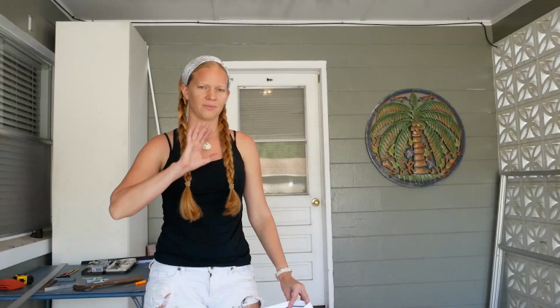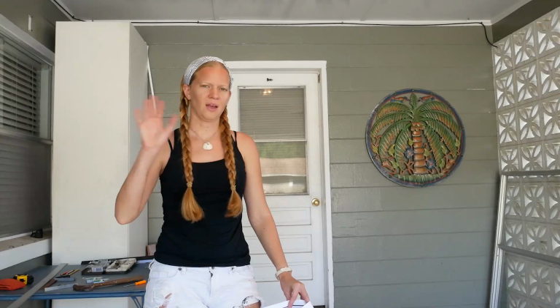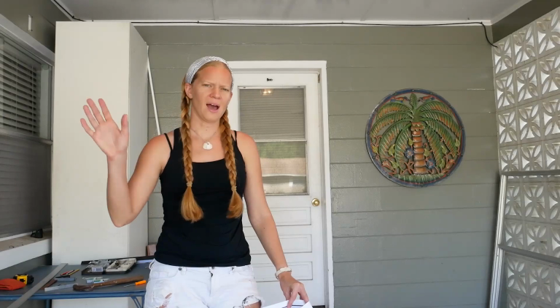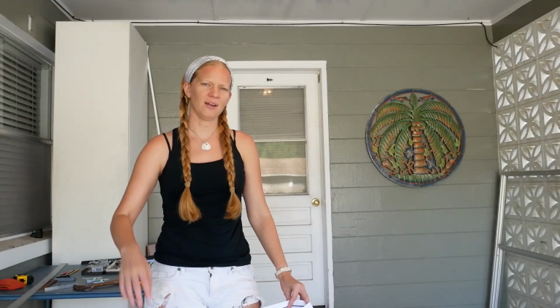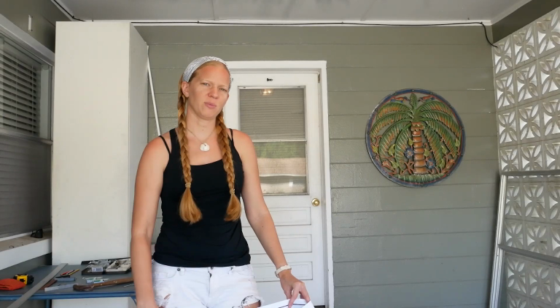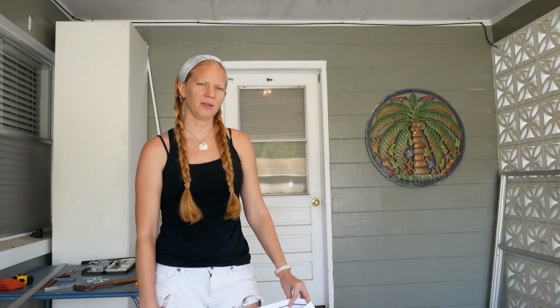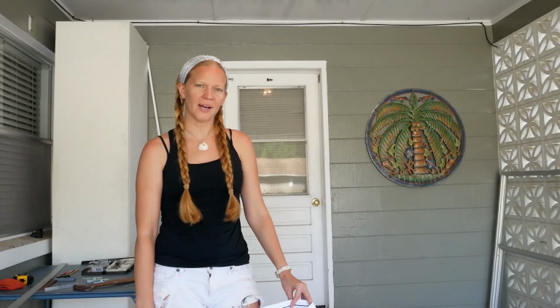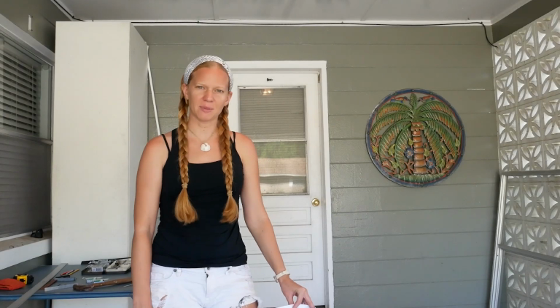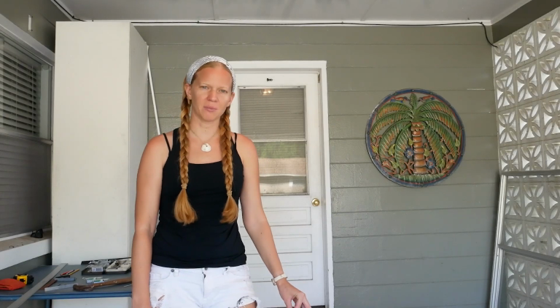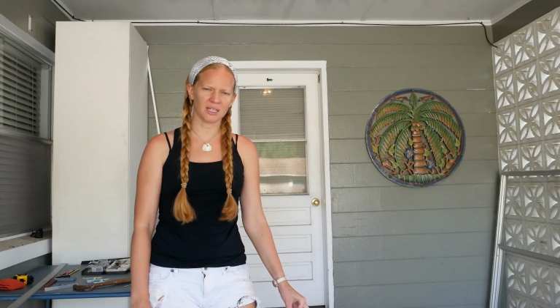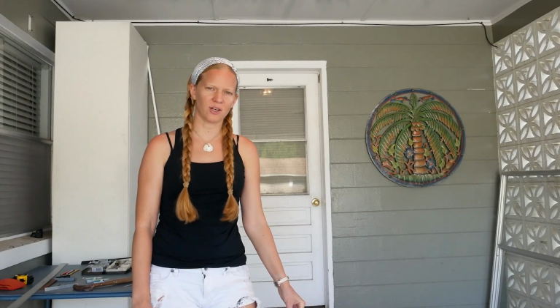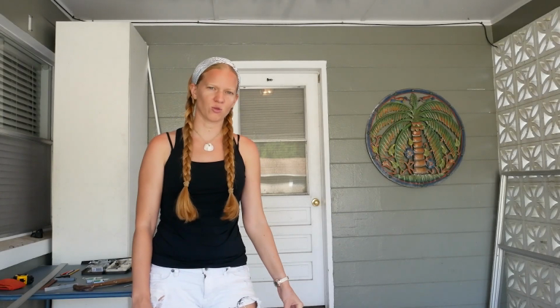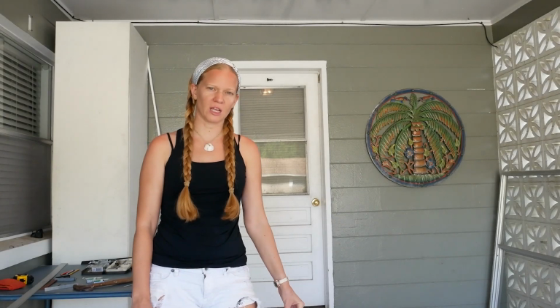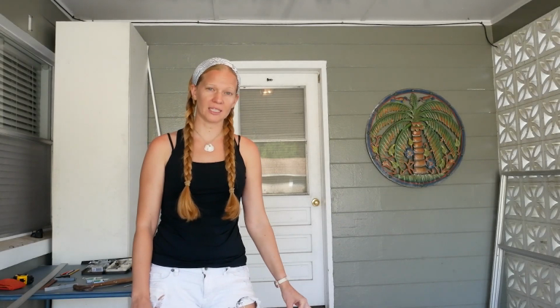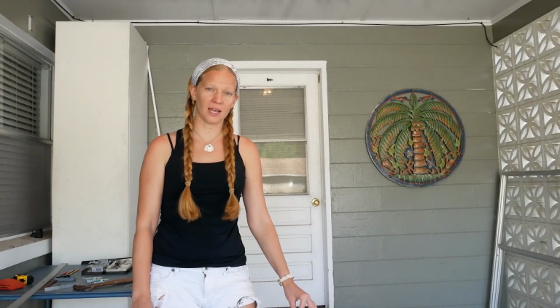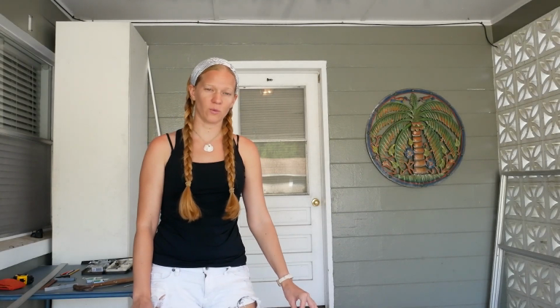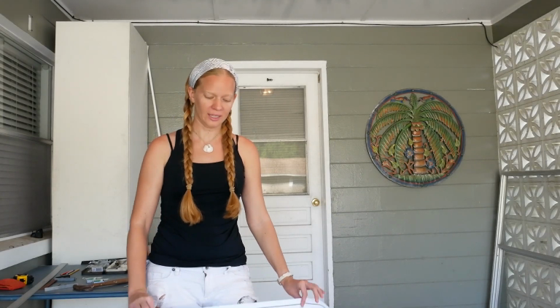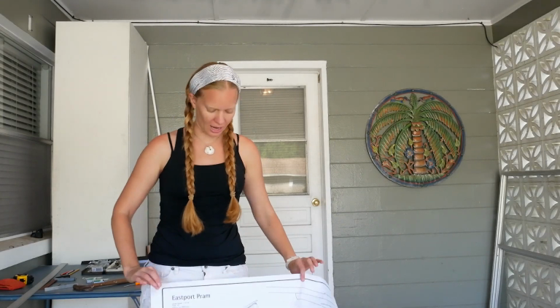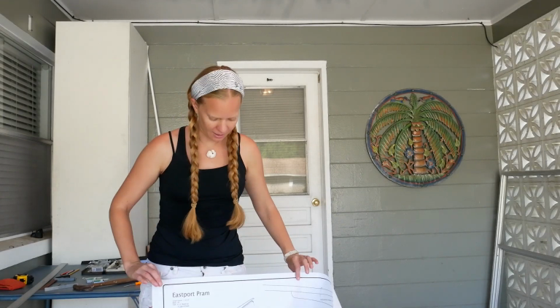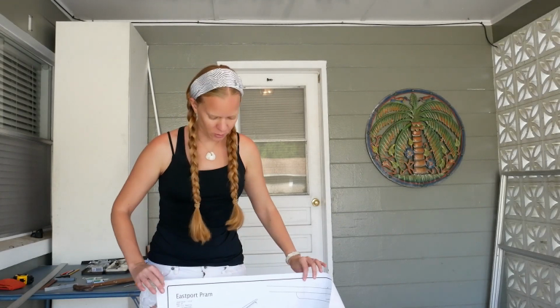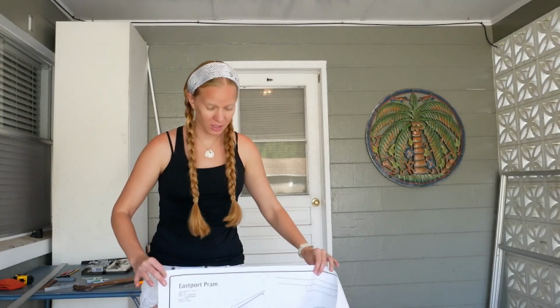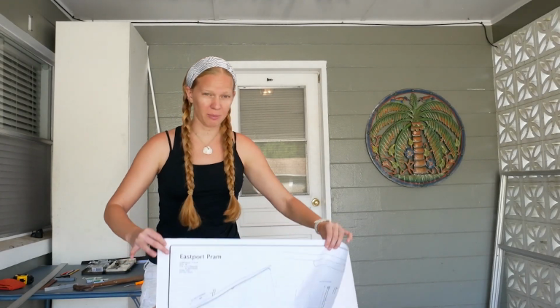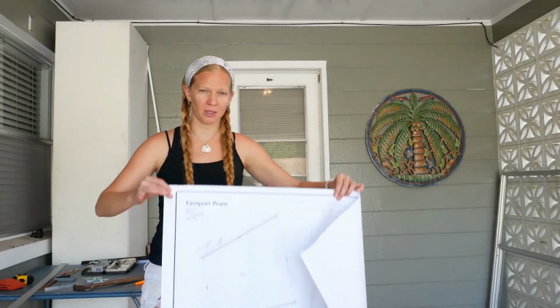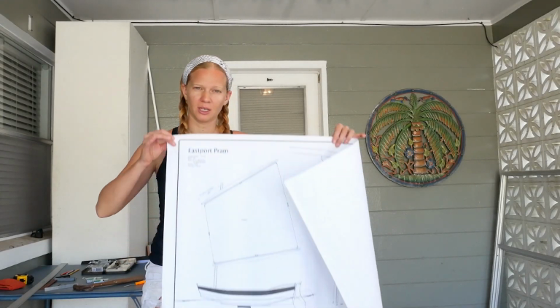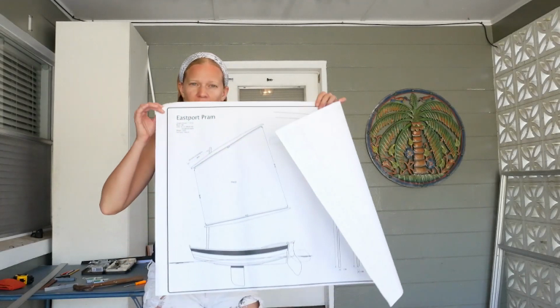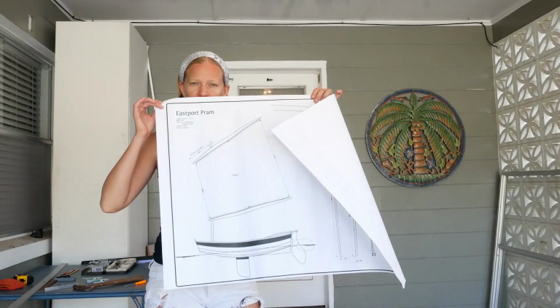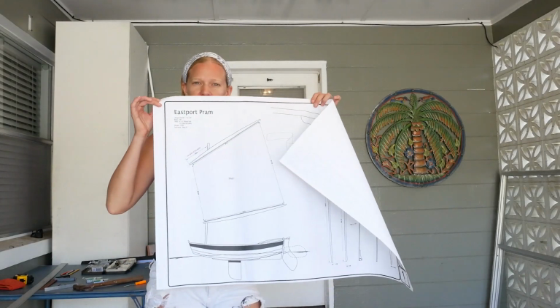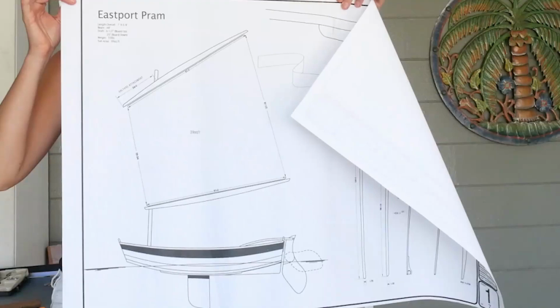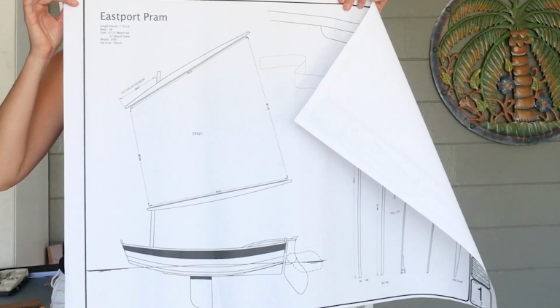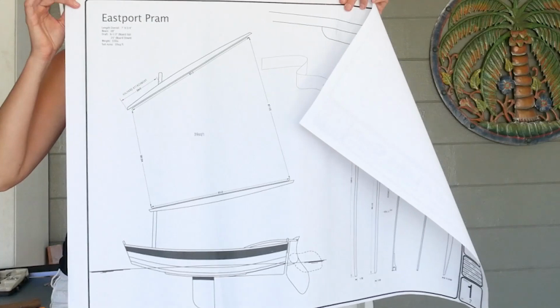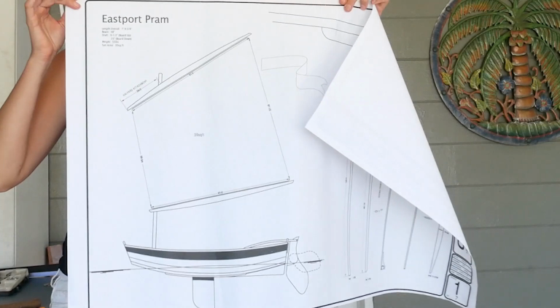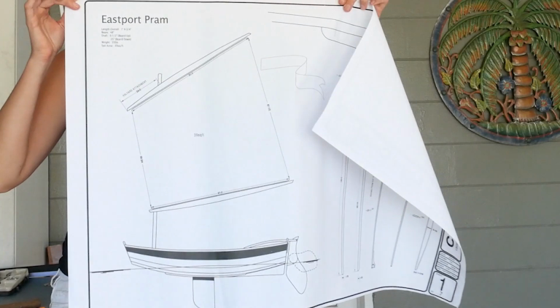Hi everybody, my name is Emily and over the next eight weeks I'm going to be building this boat.